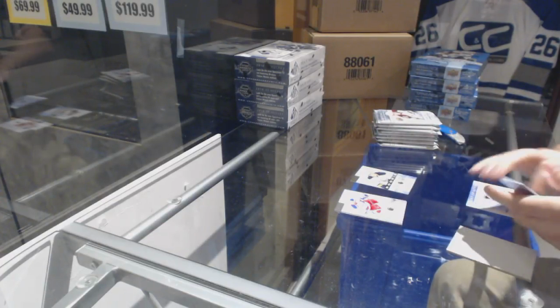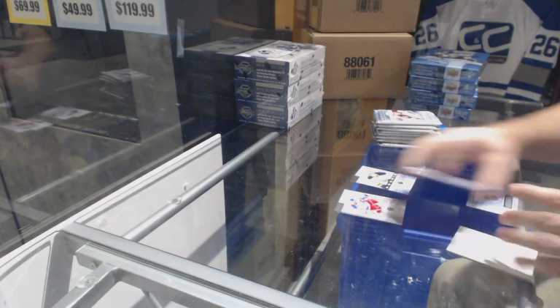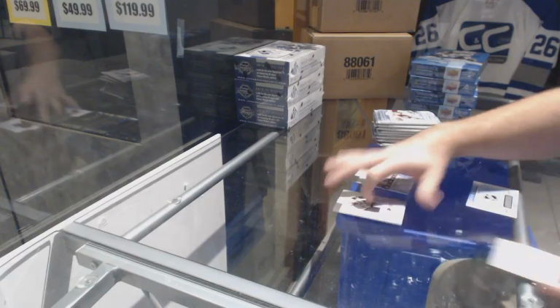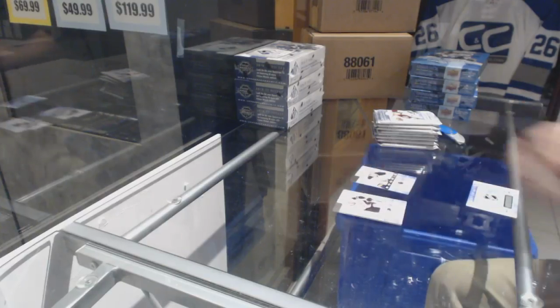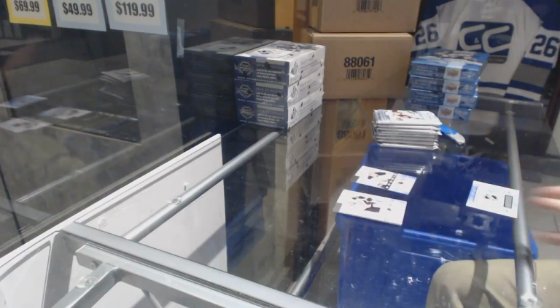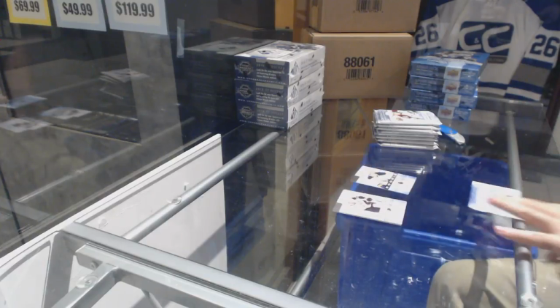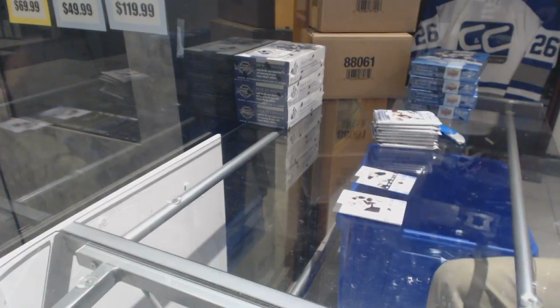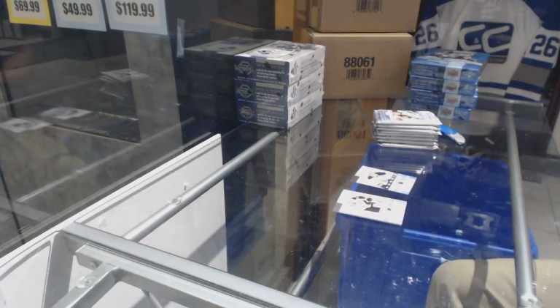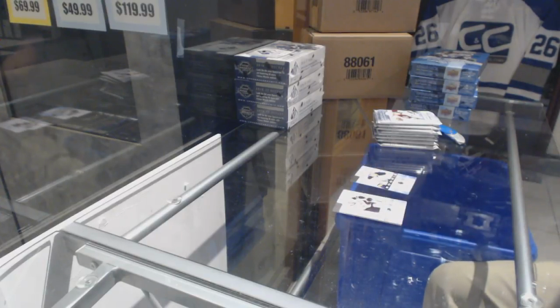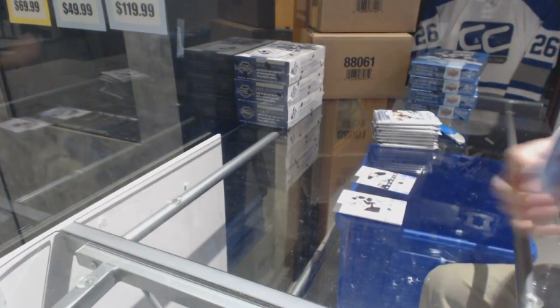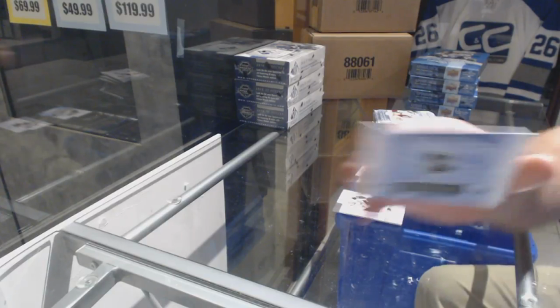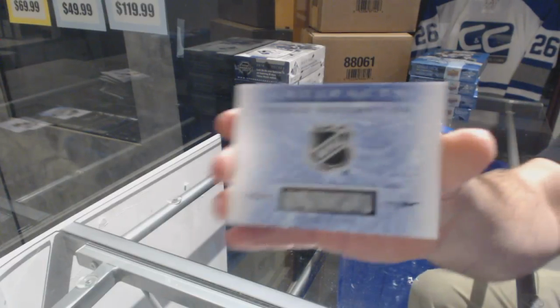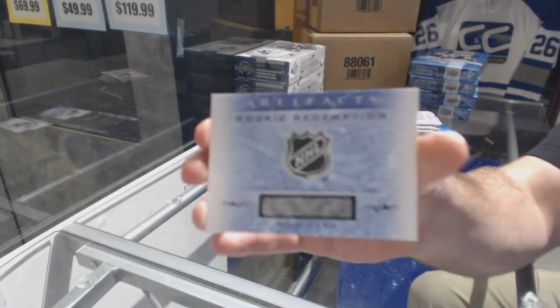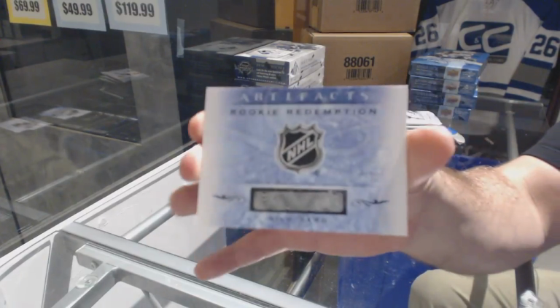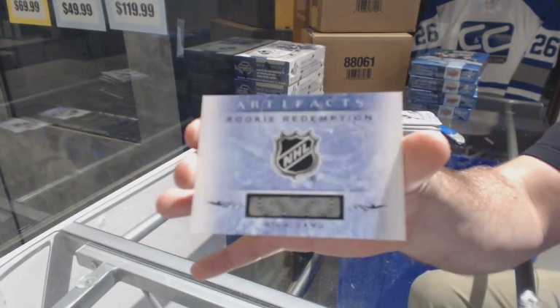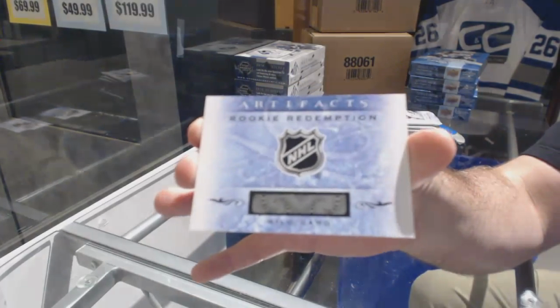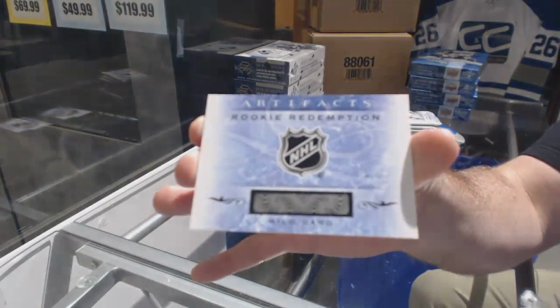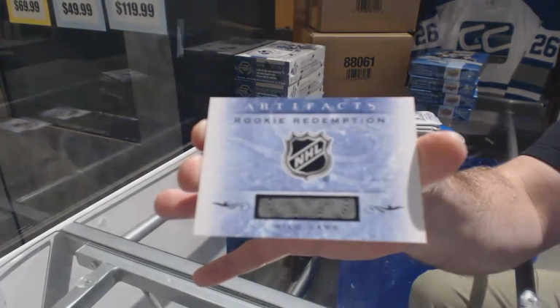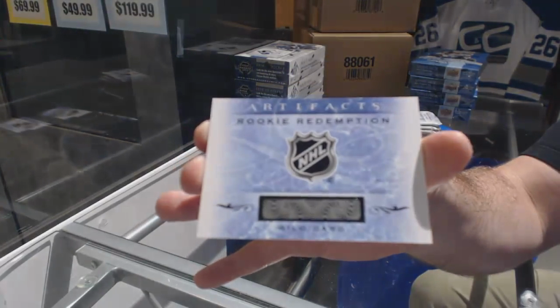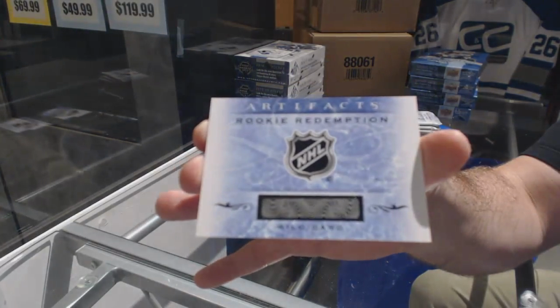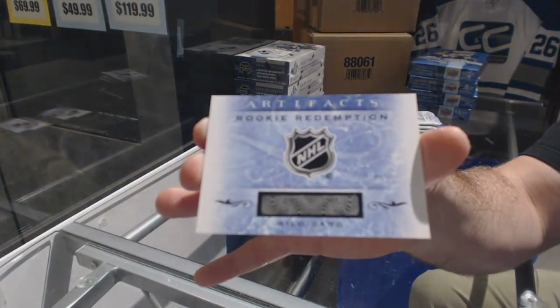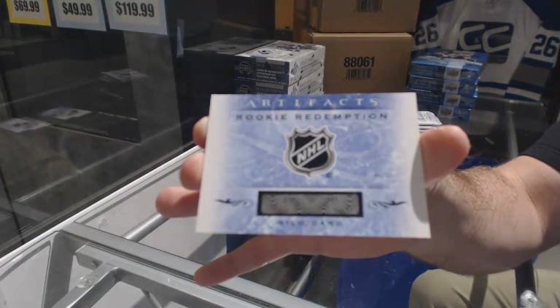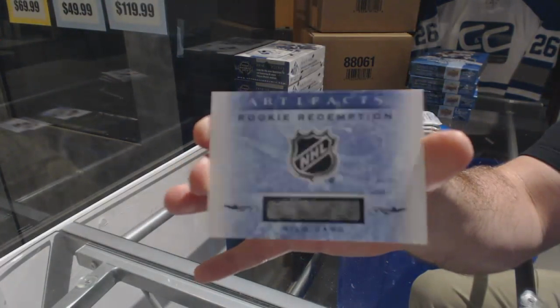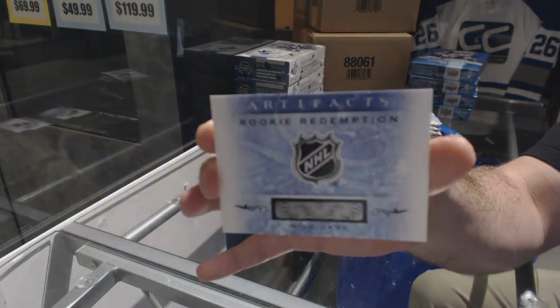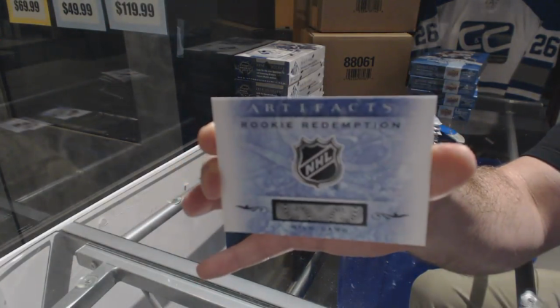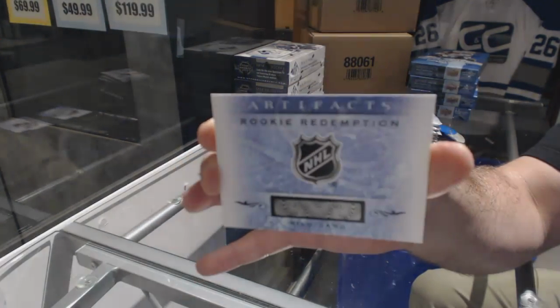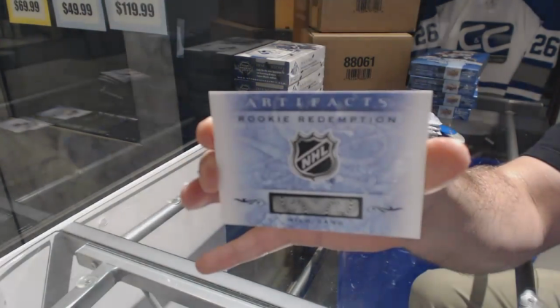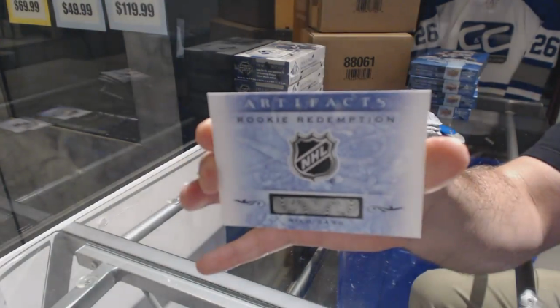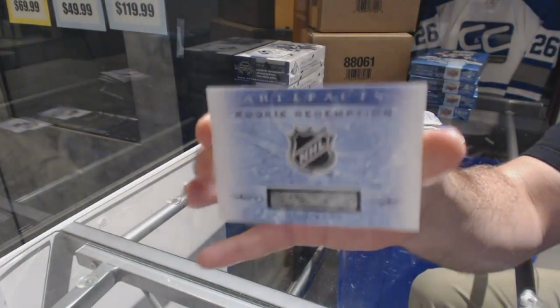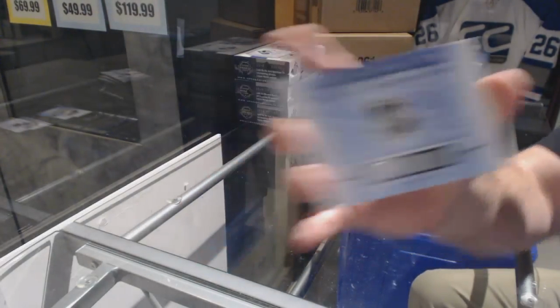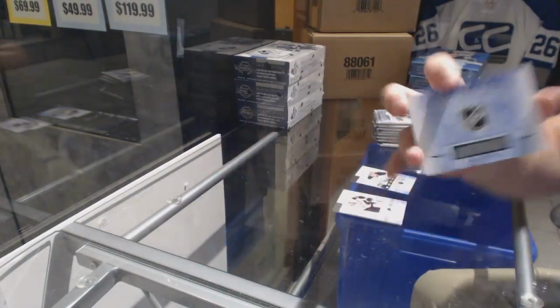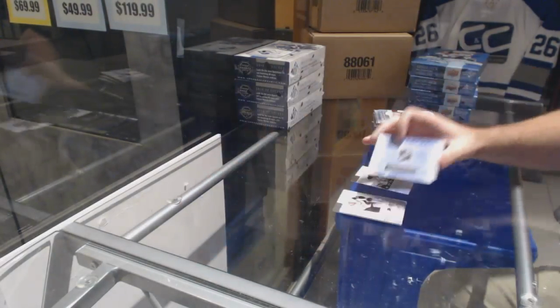We've got a rookie redemption, a wild card, number 182.